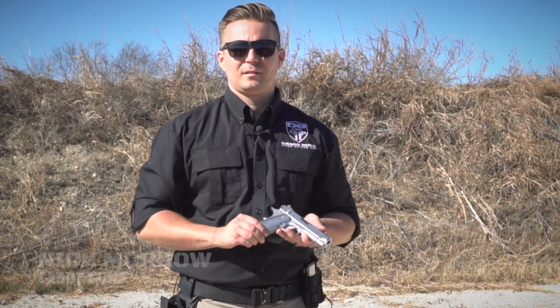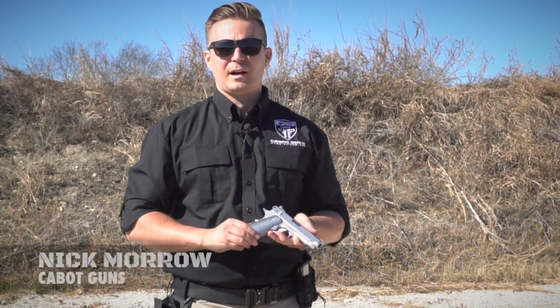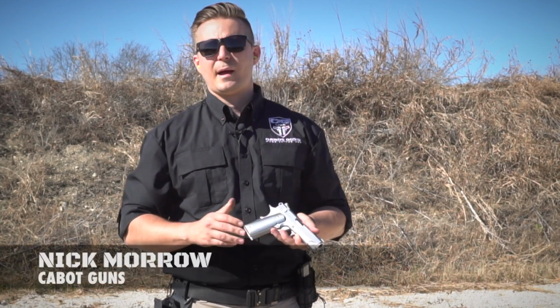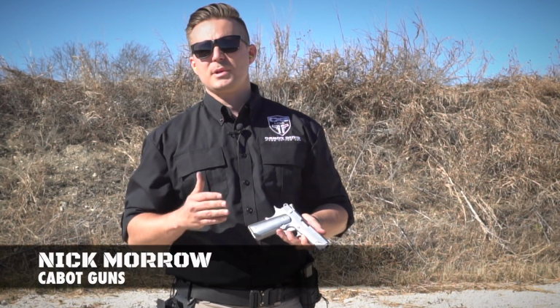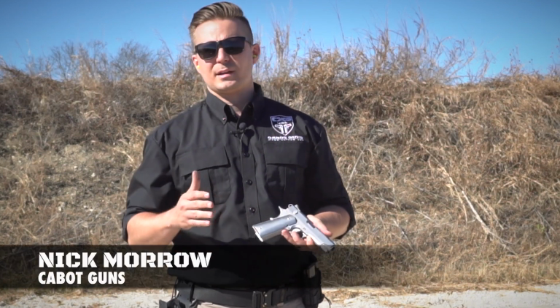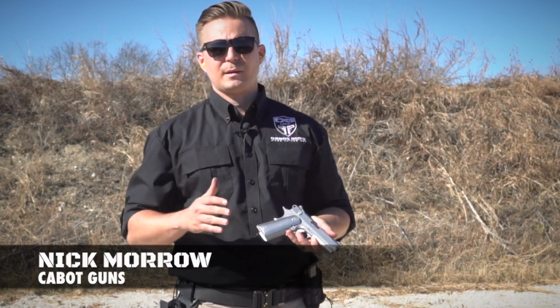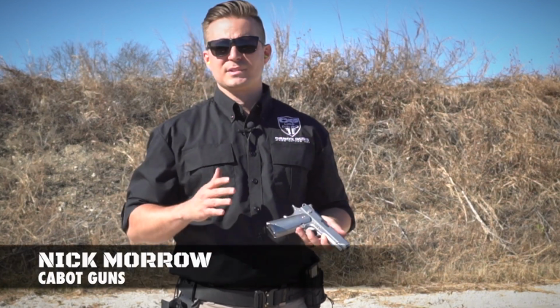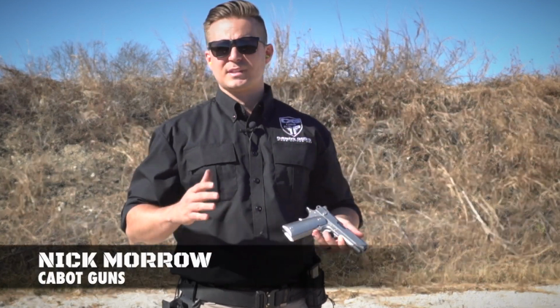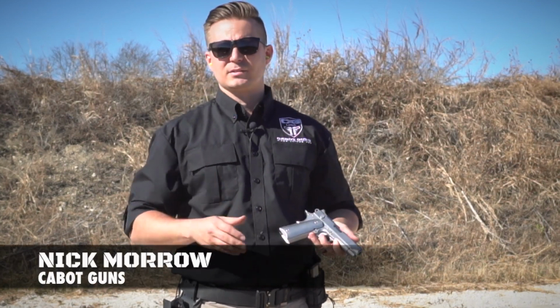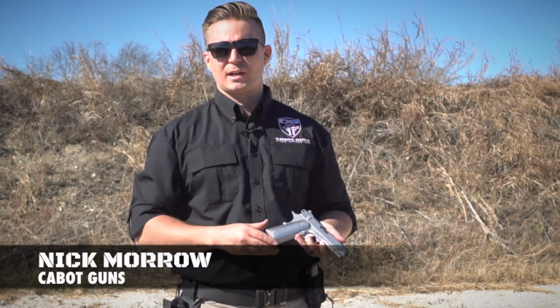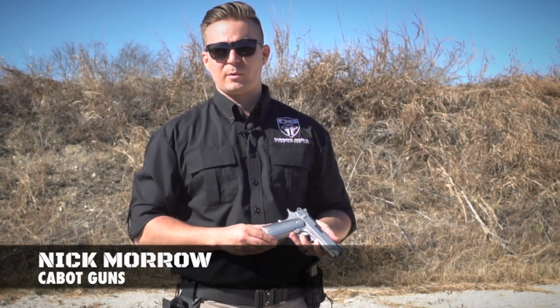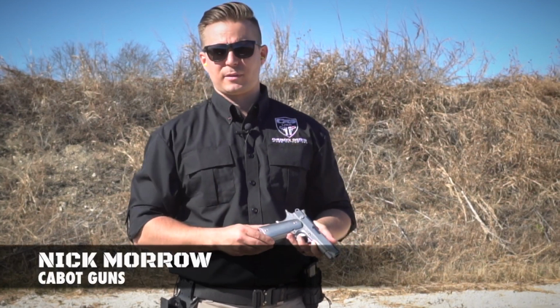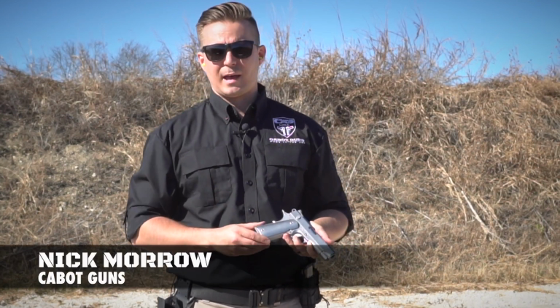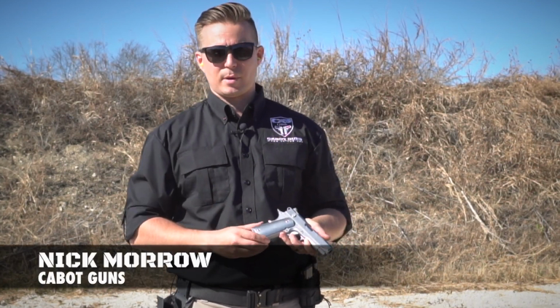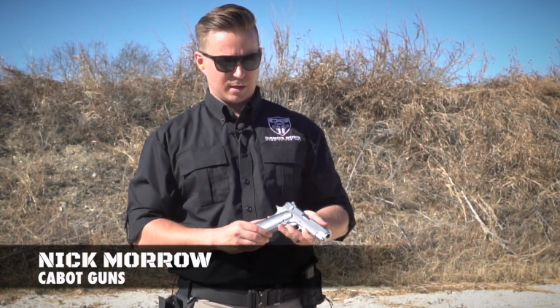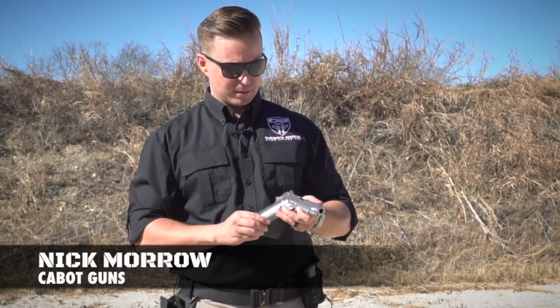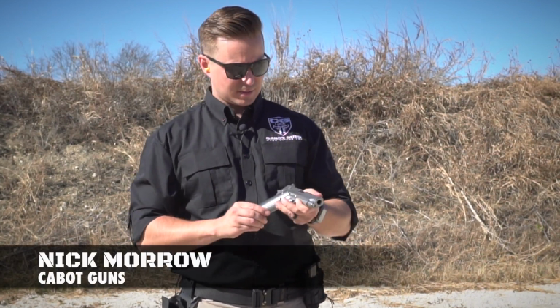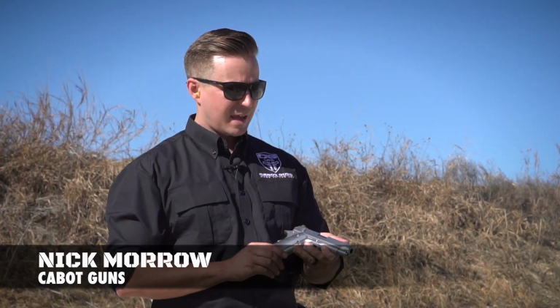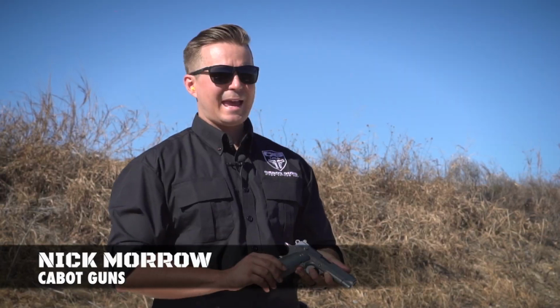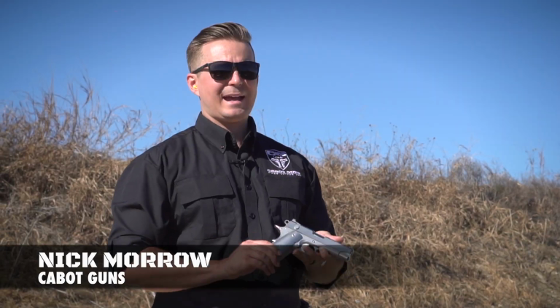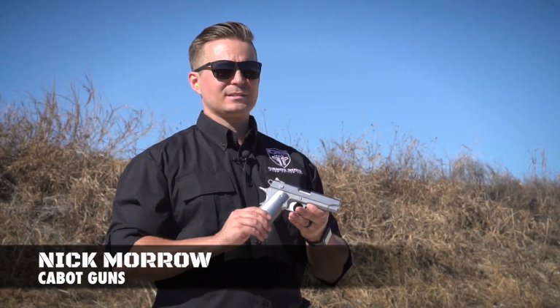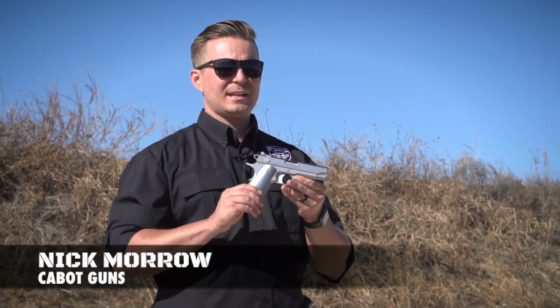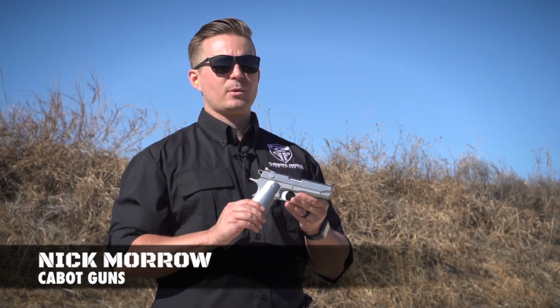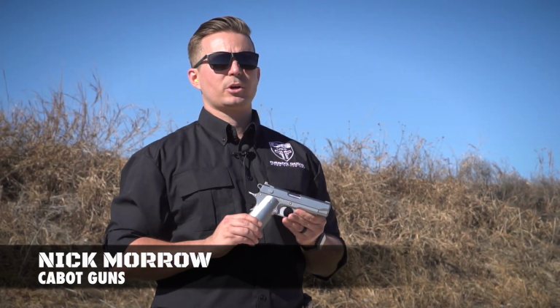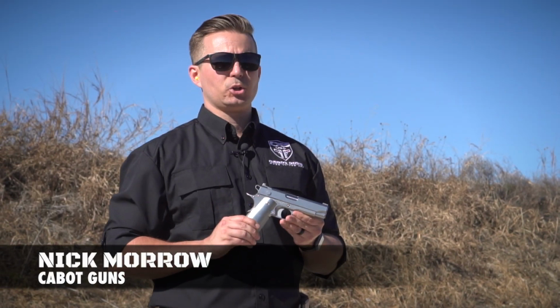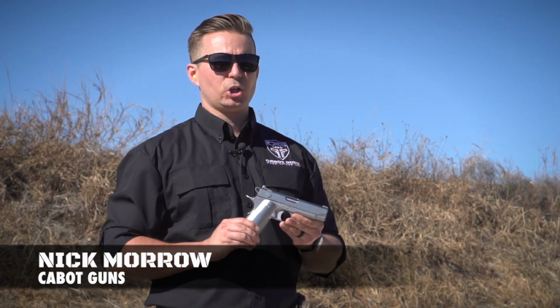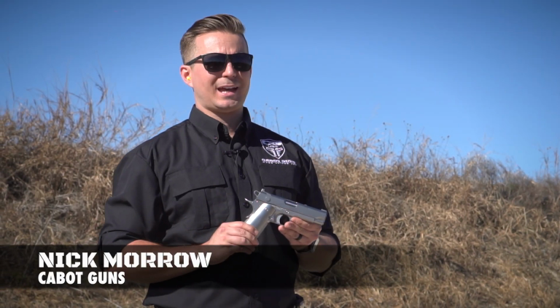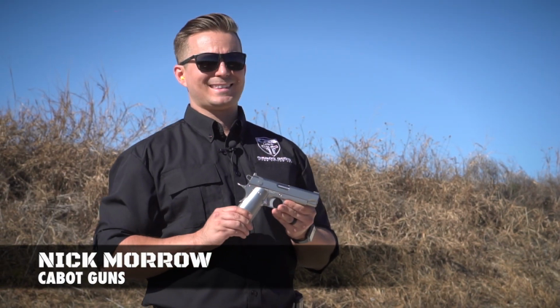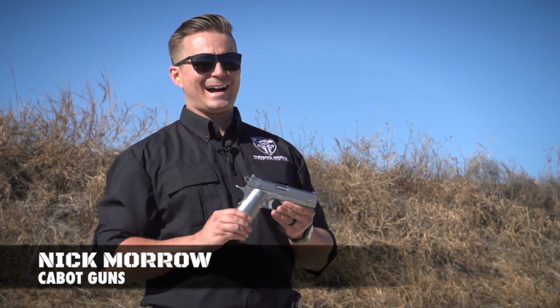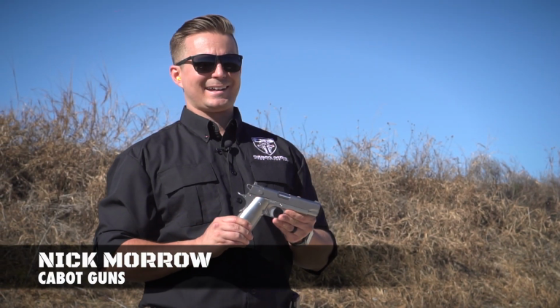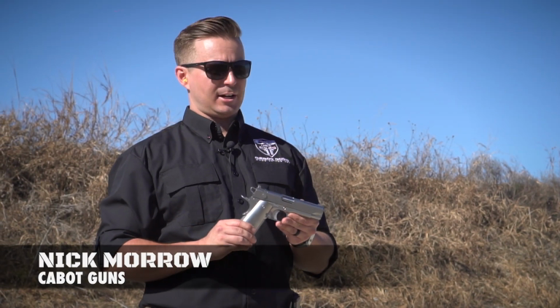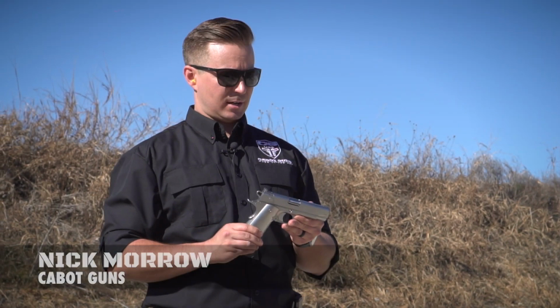Hi, I'm Nick. I'm the sales guy with Cabot Guns, and today we're going to look at the Icon.